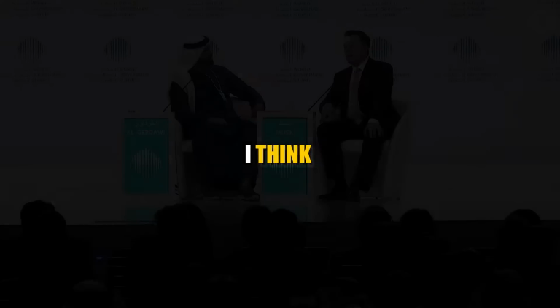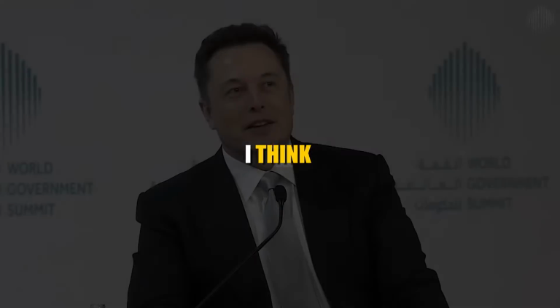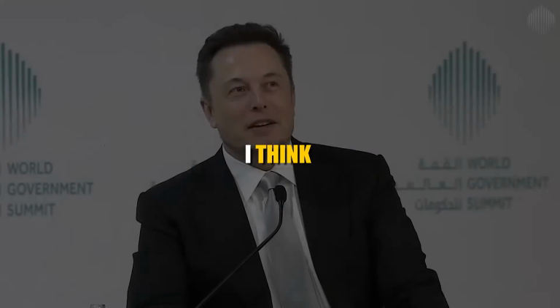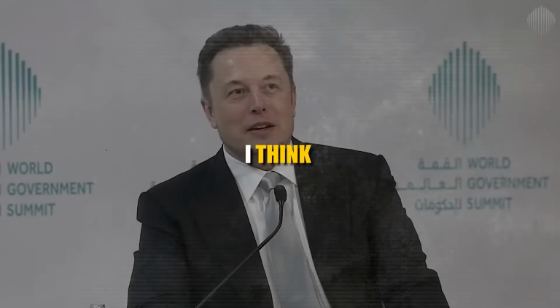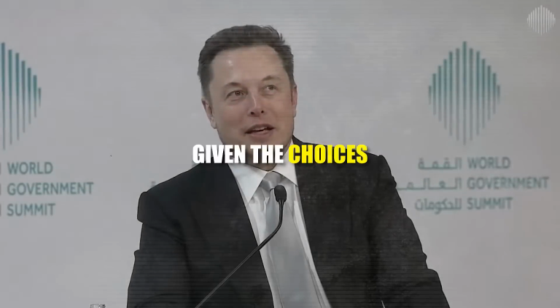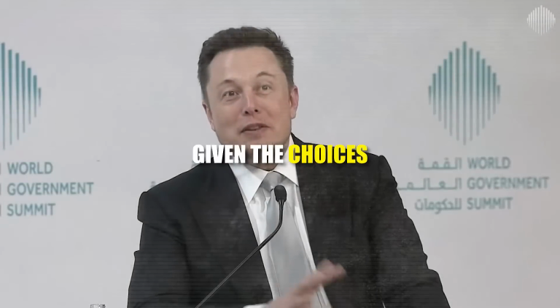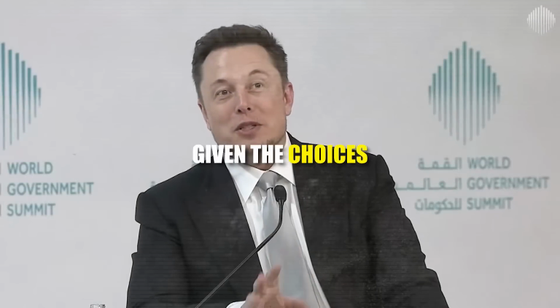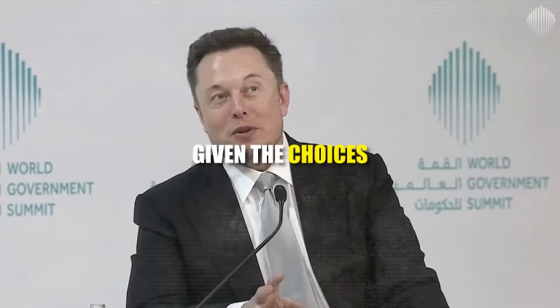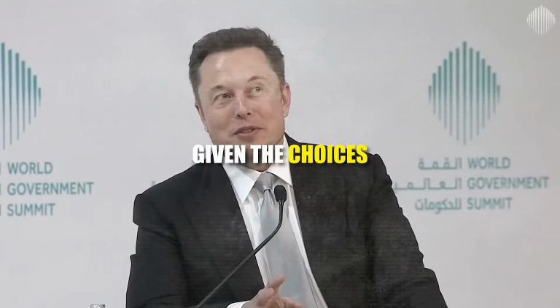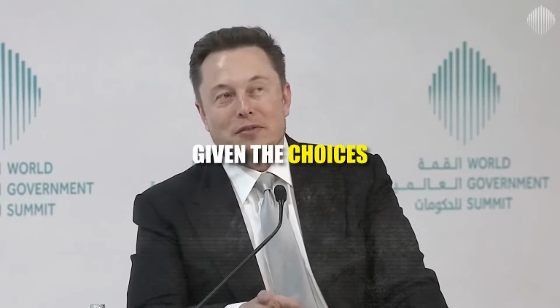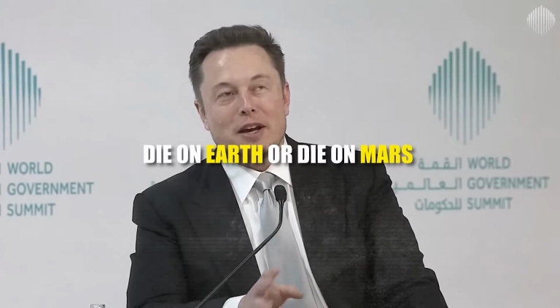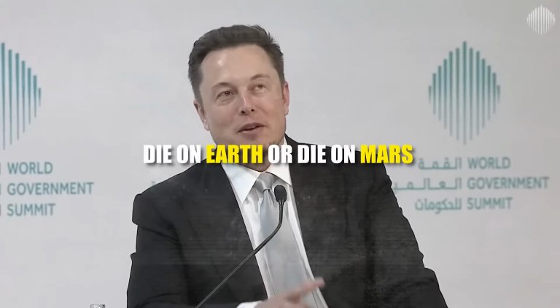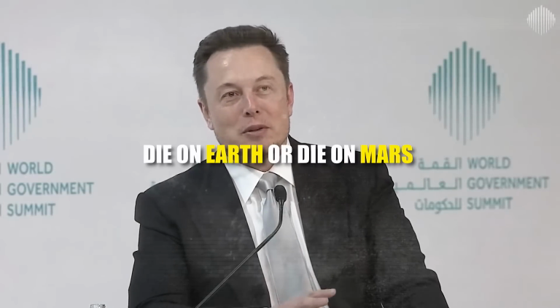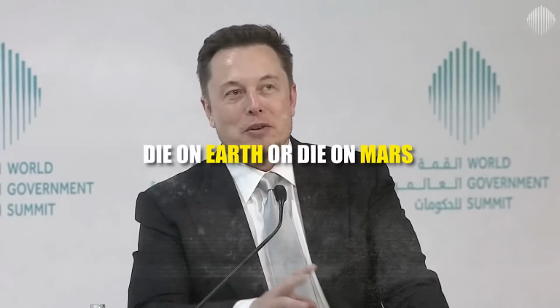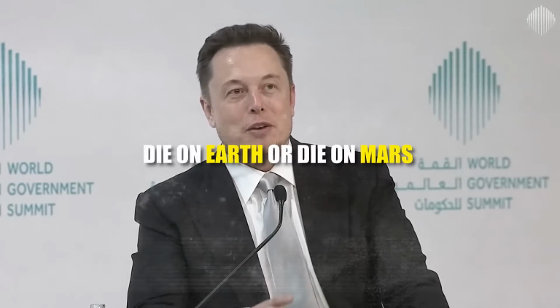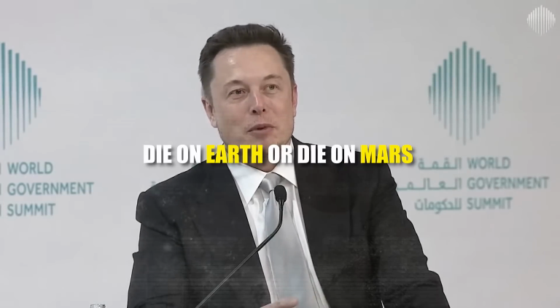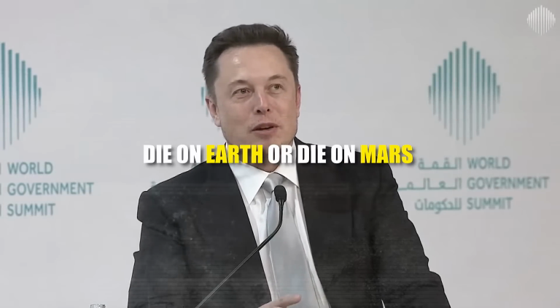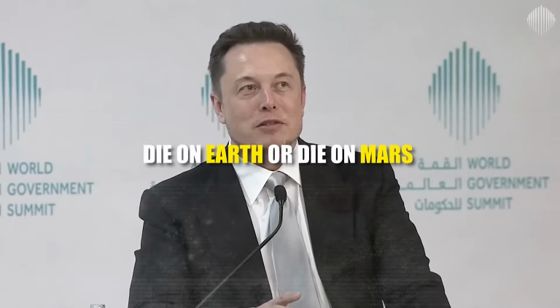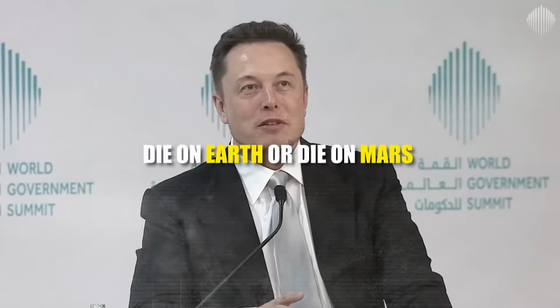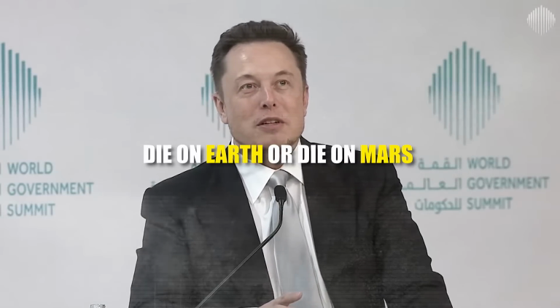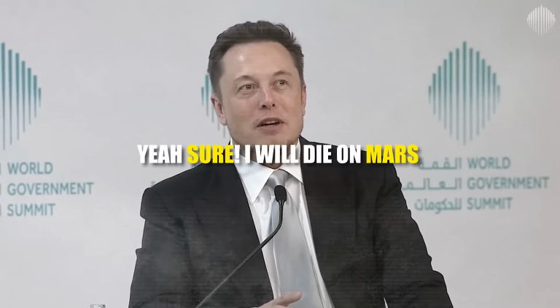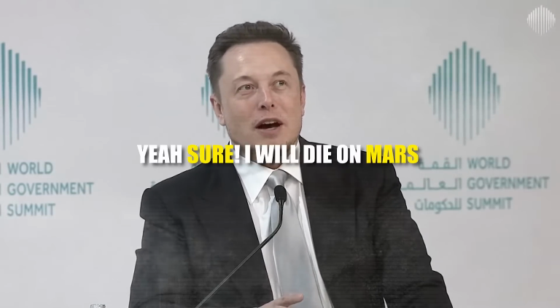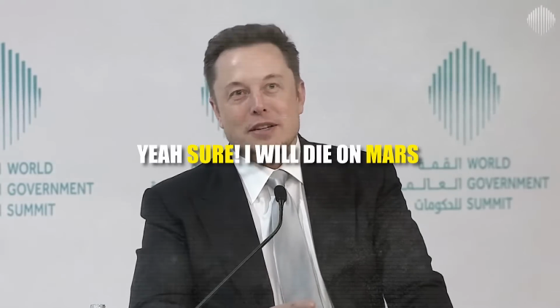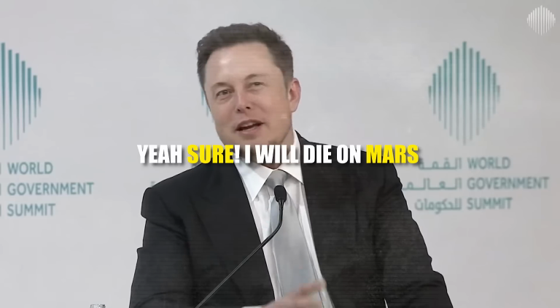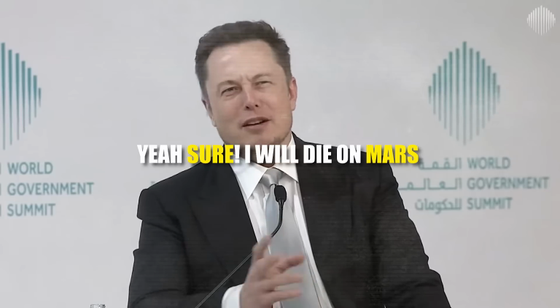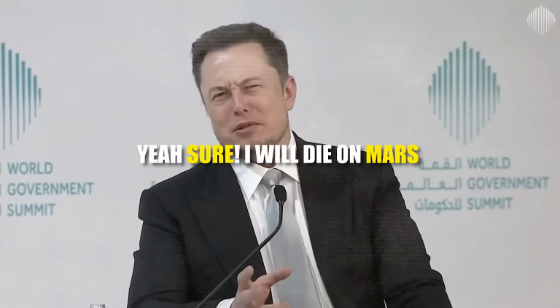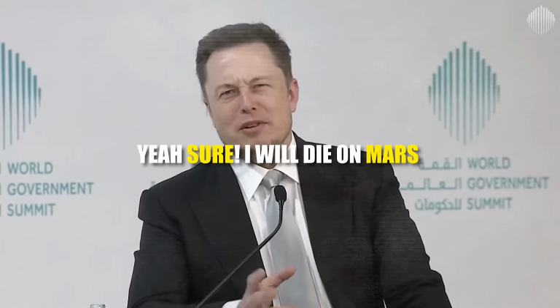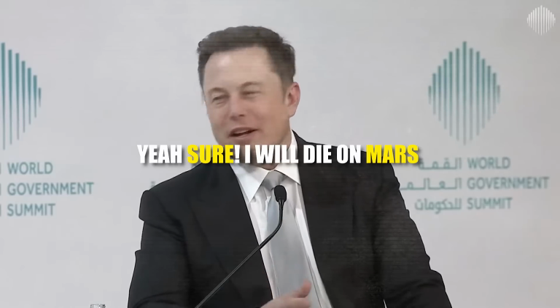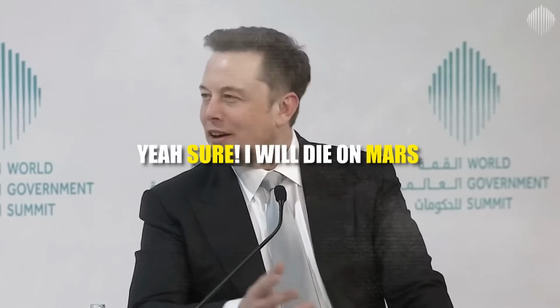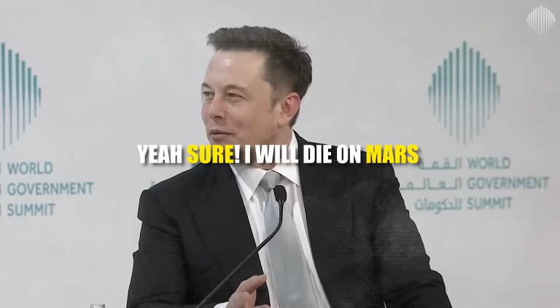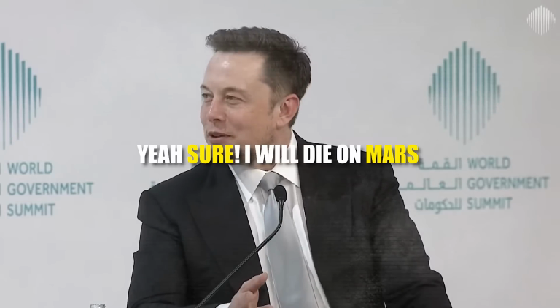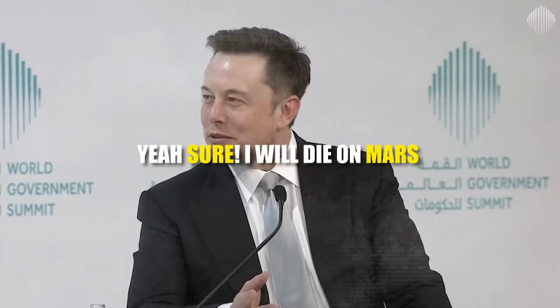I think given the choice of dying on Earth or dying on Mars, I'd say yeah, sure, I'll die on Mars.